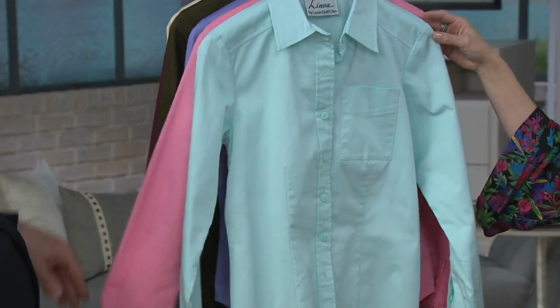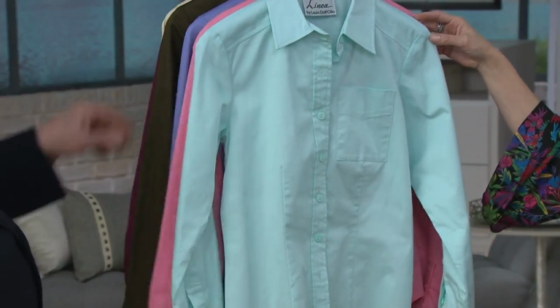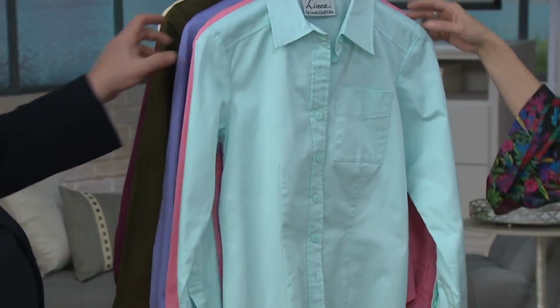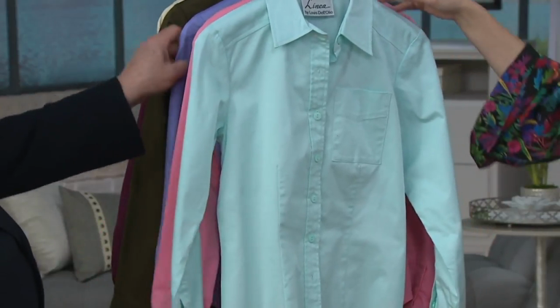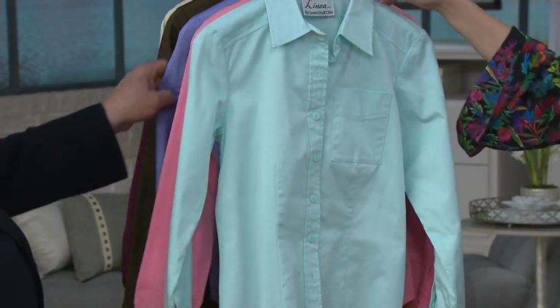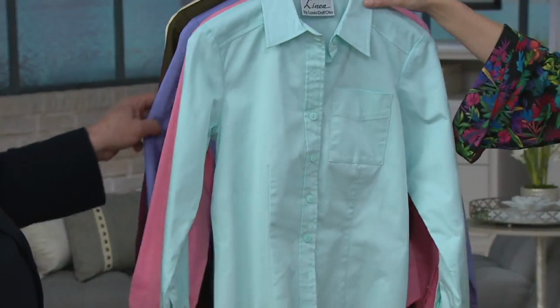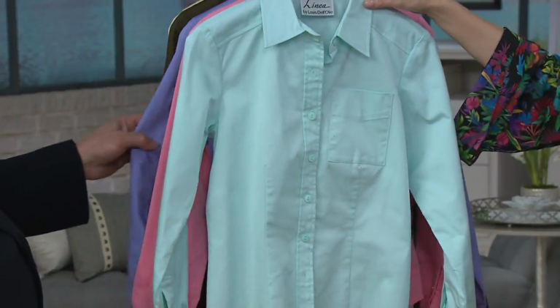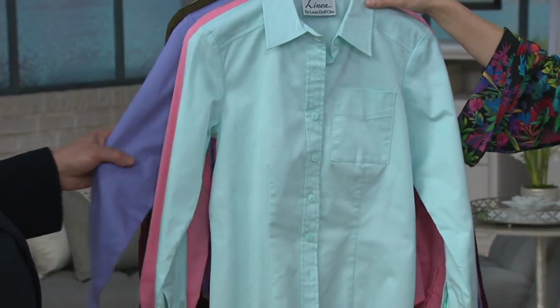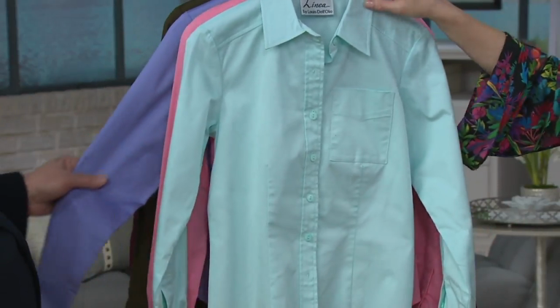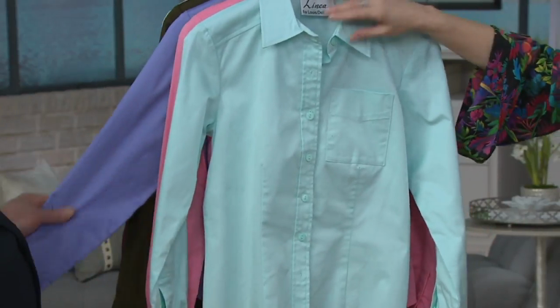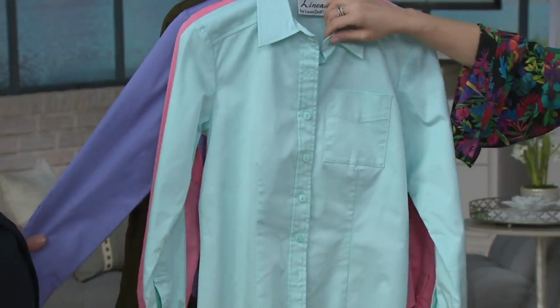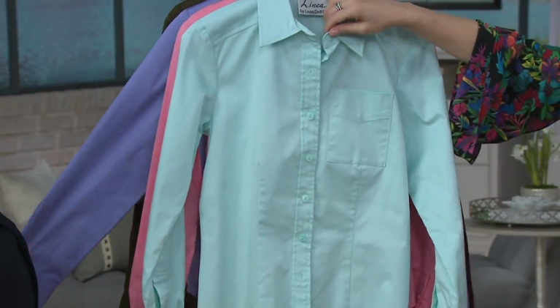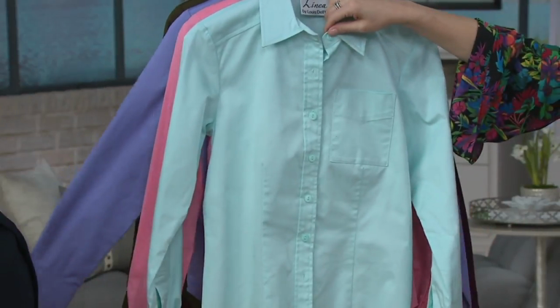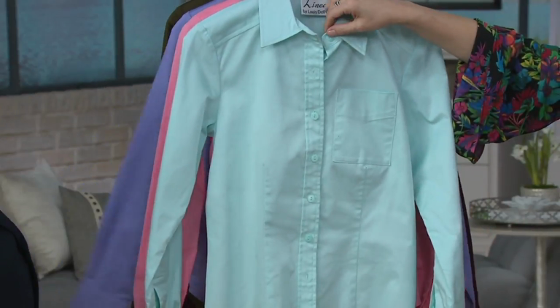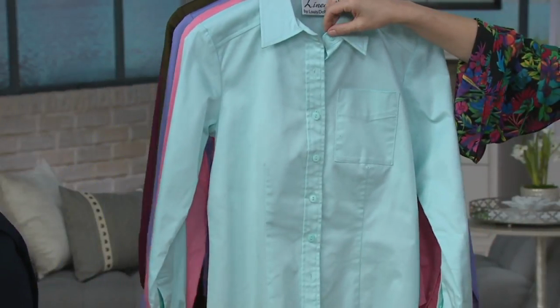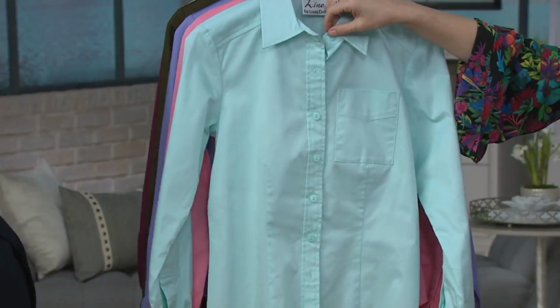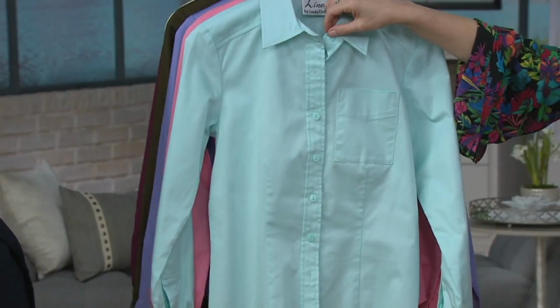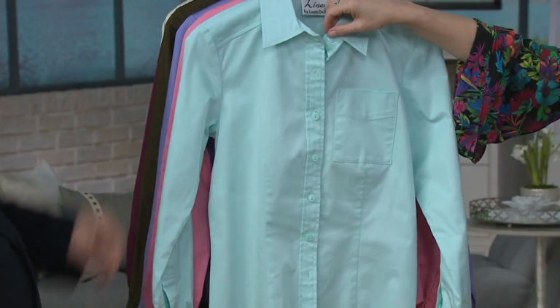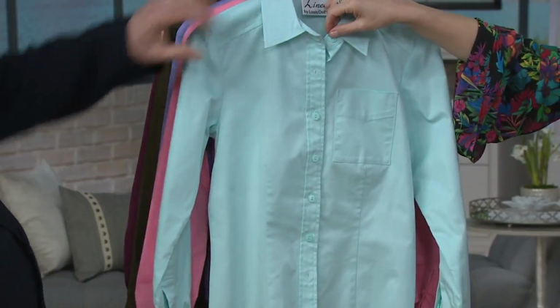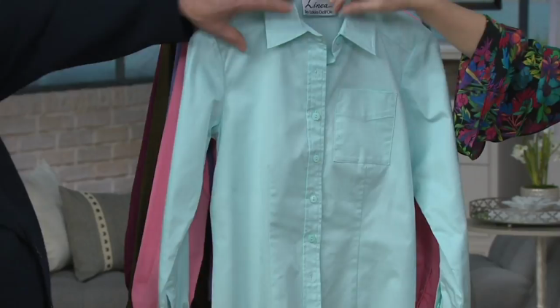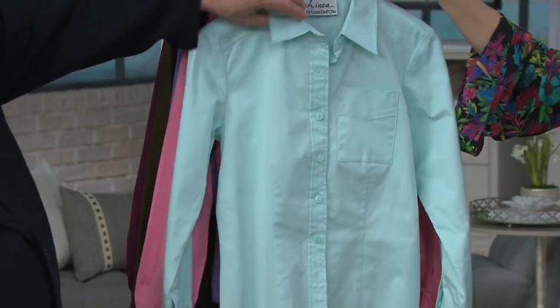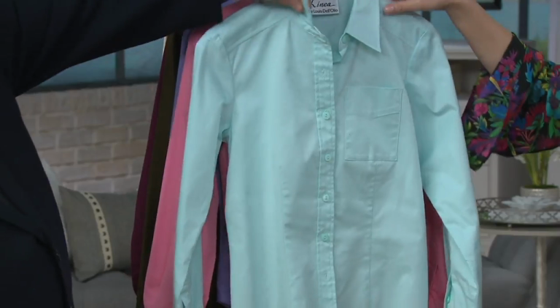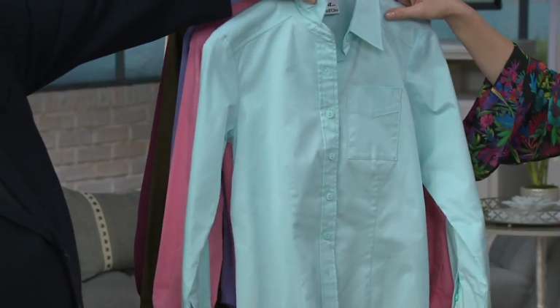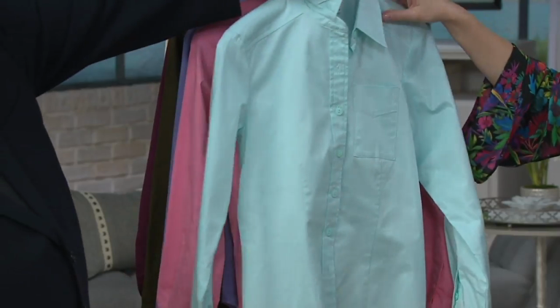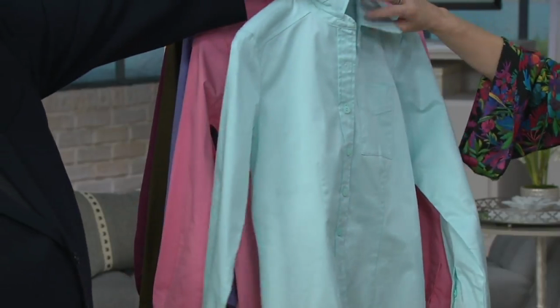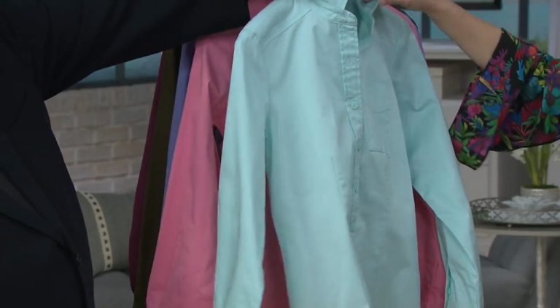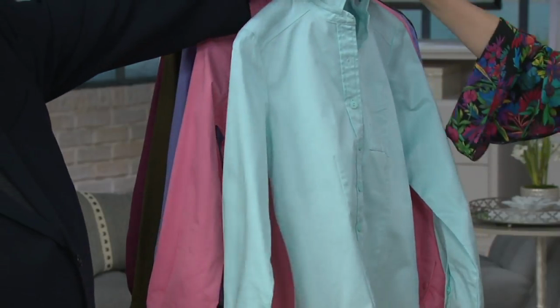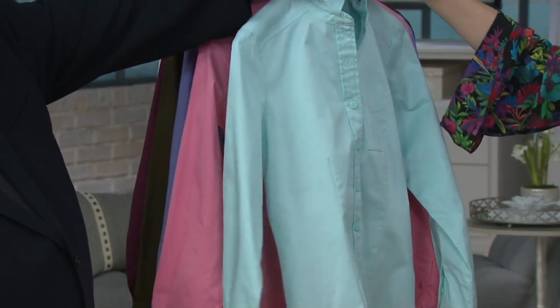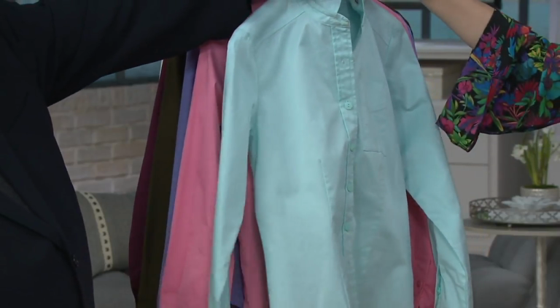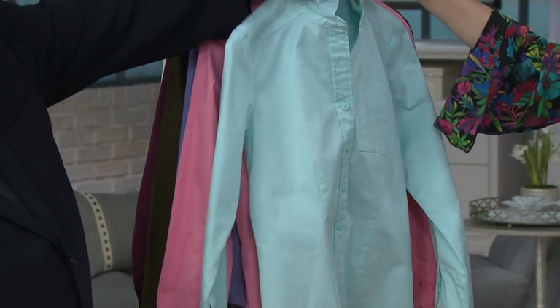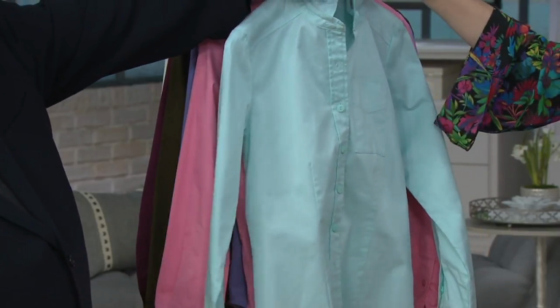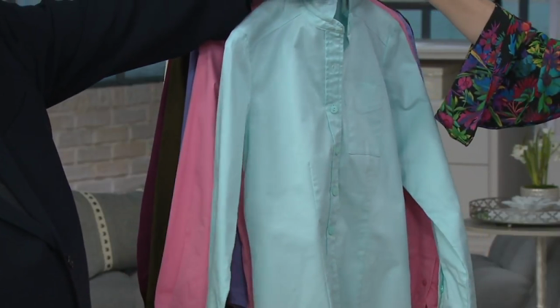It's a good day. Pale aqua, buttons to match. And collar stays.